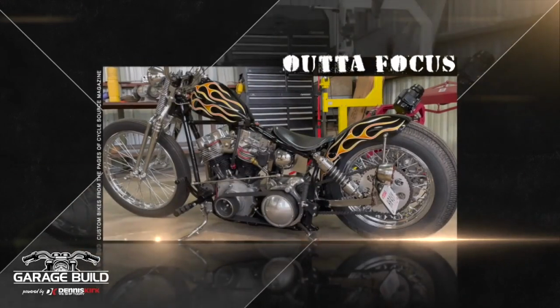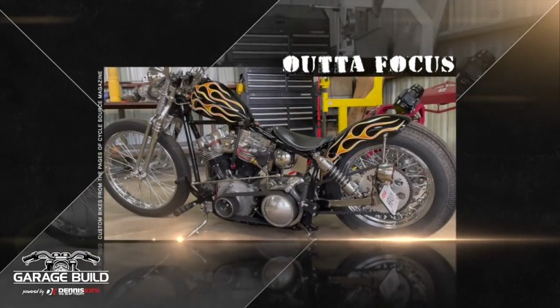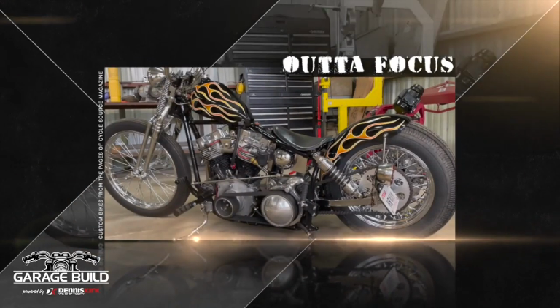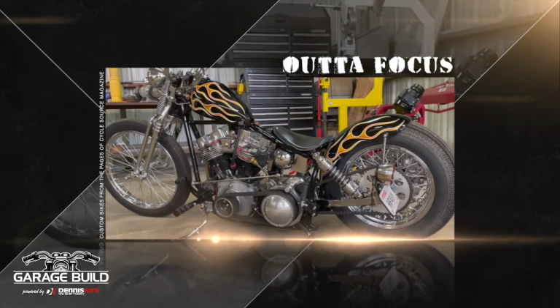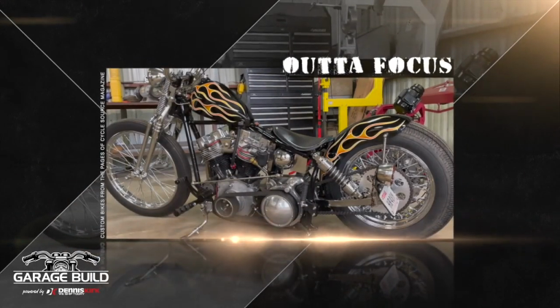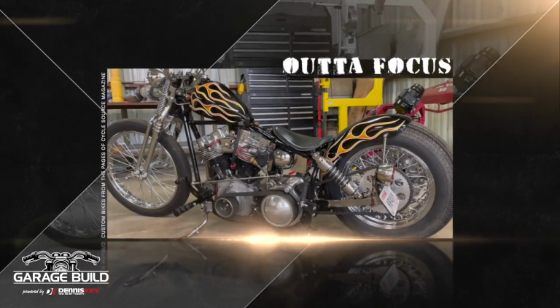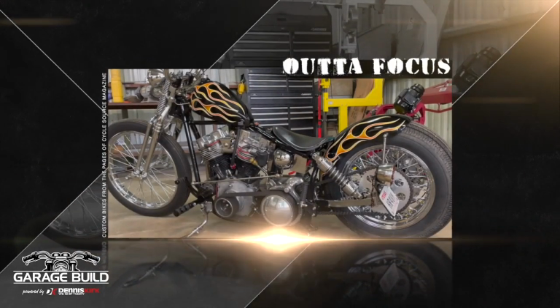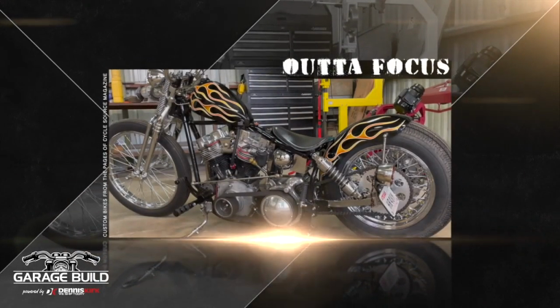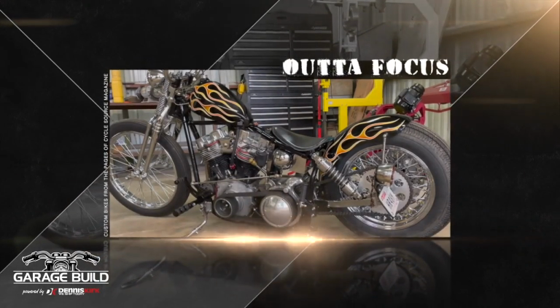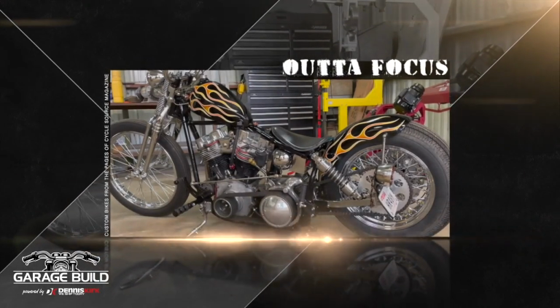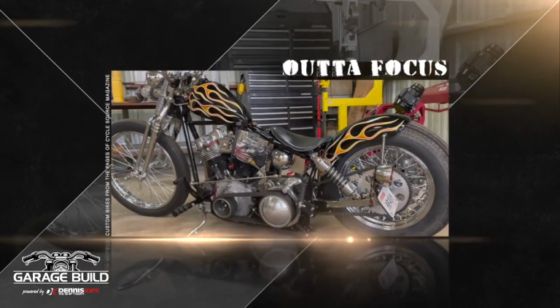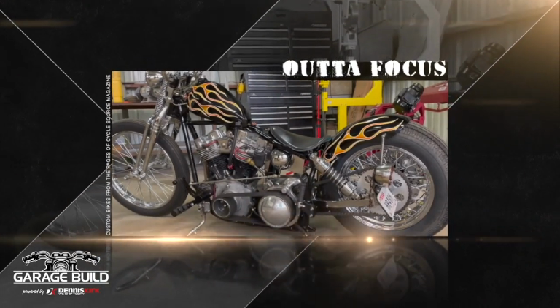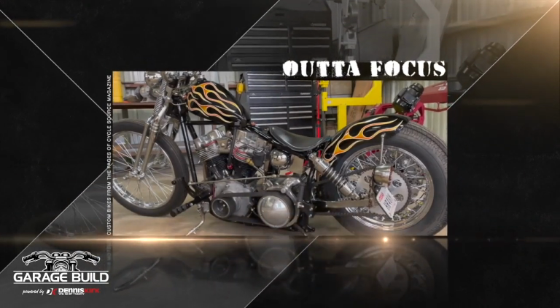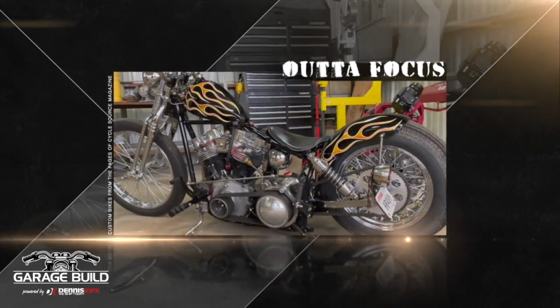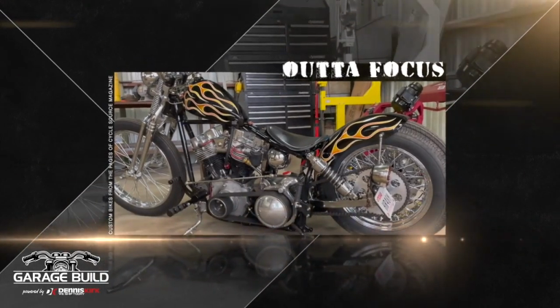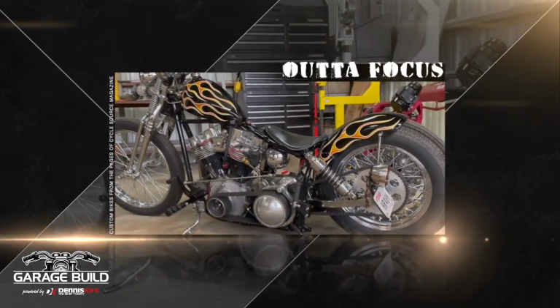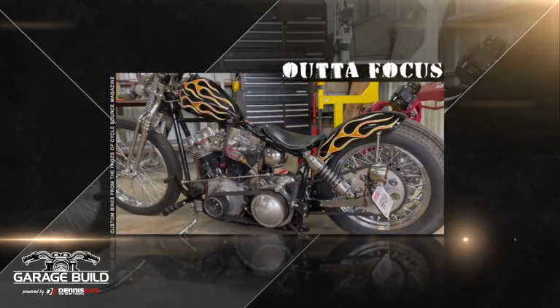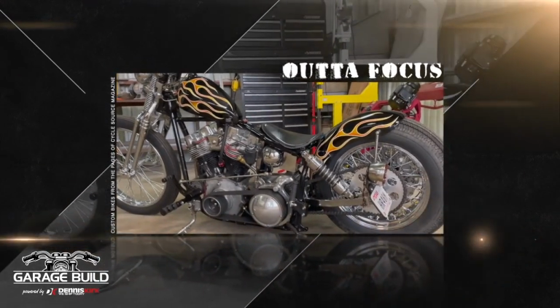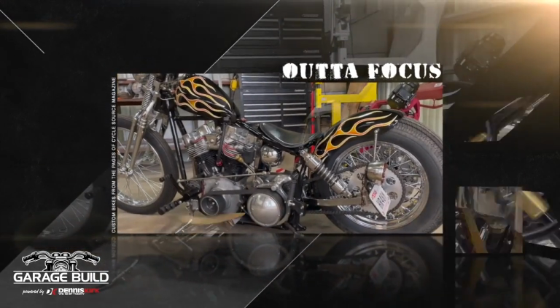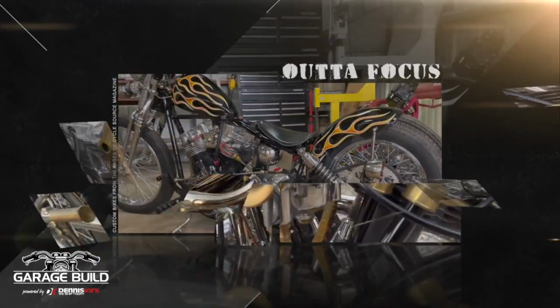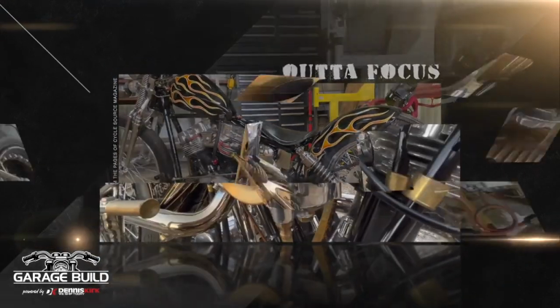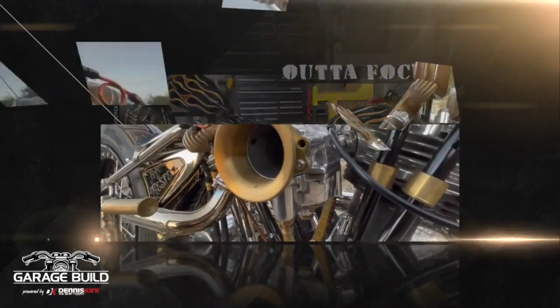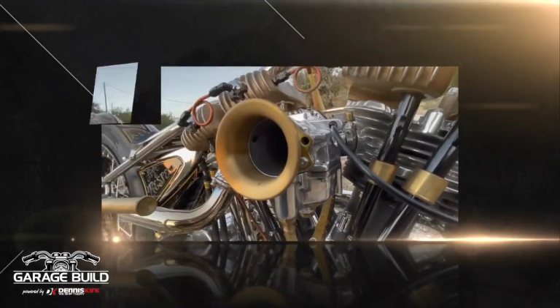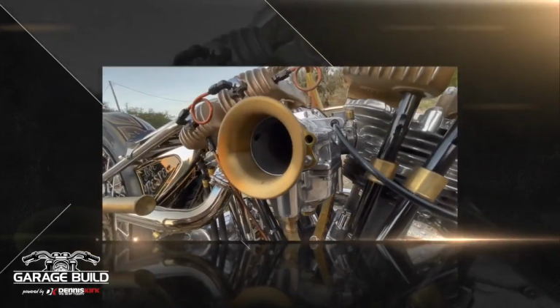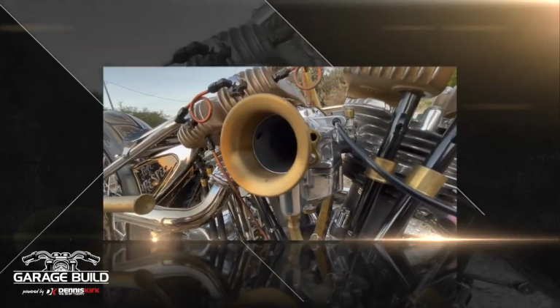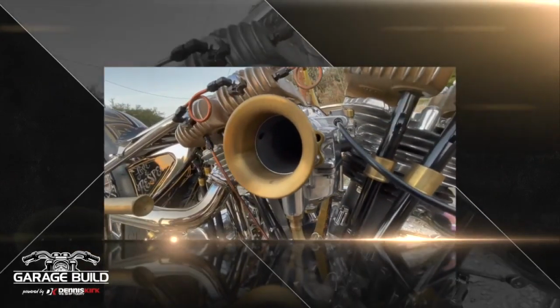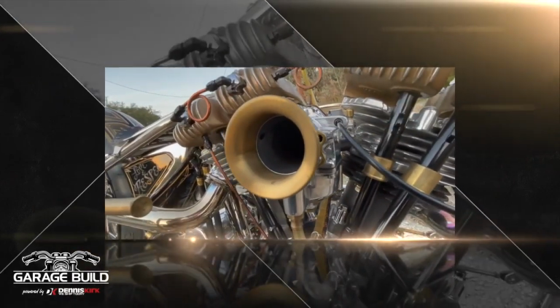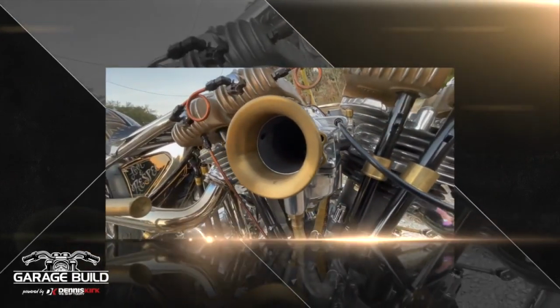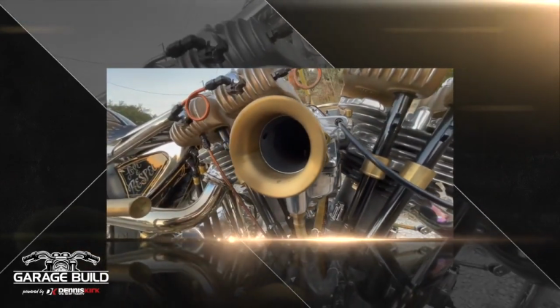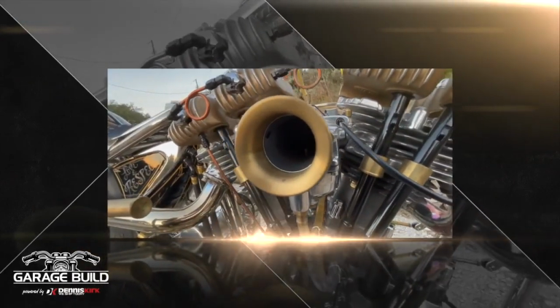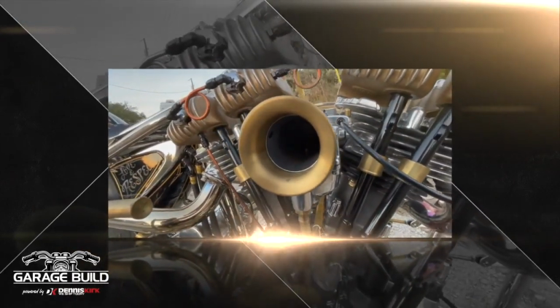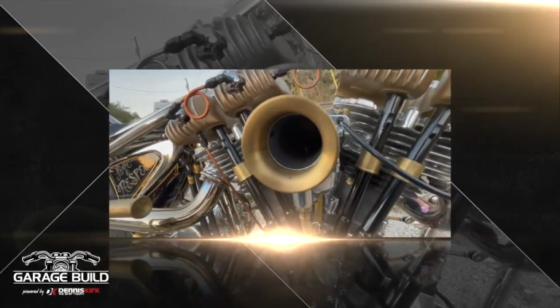Out of Focus is brought to you by GarageBuild. Submit your build, share your passion. Powered by Dennis Kirk.